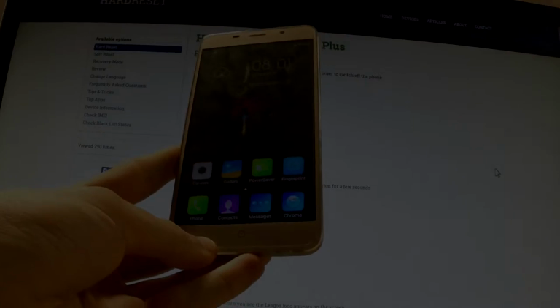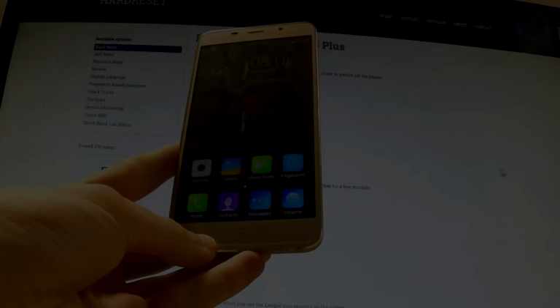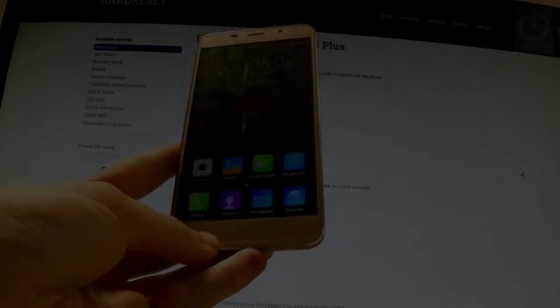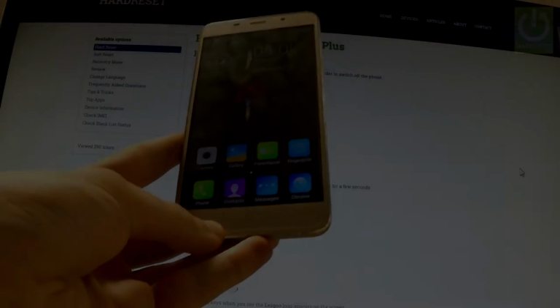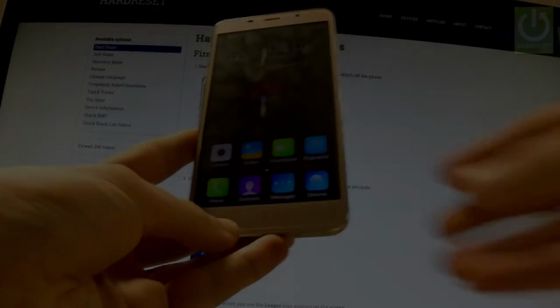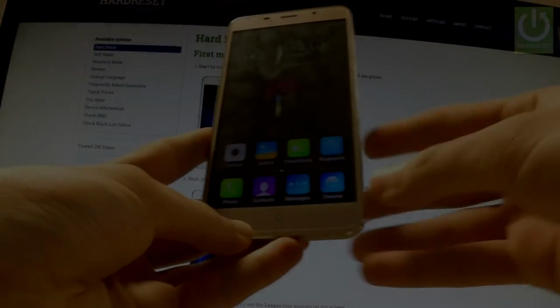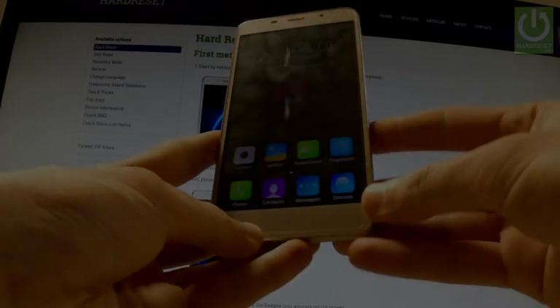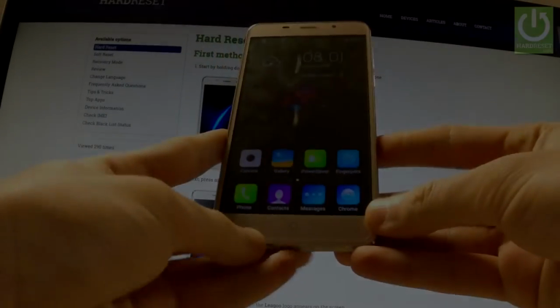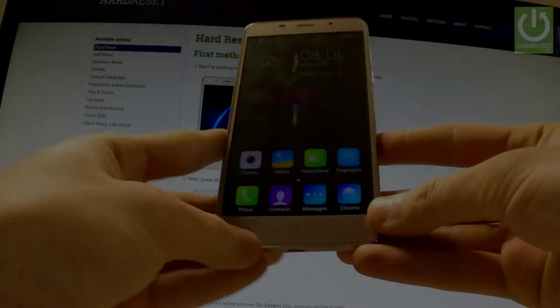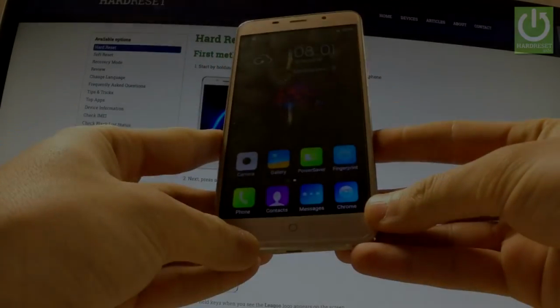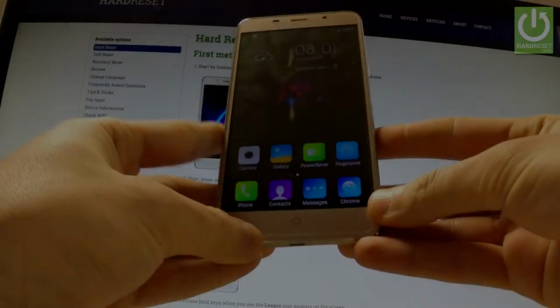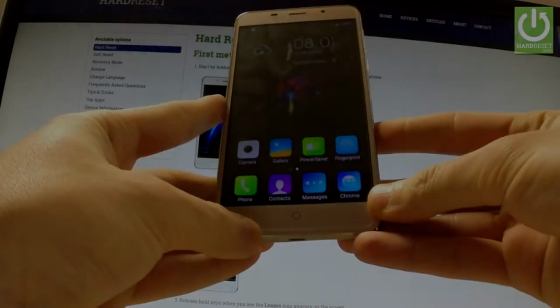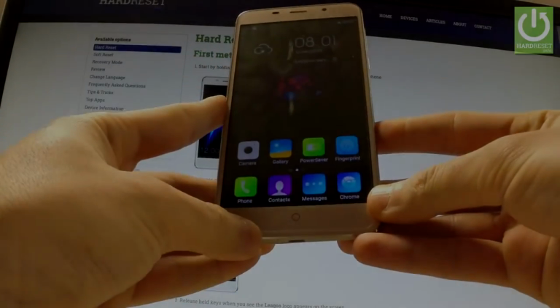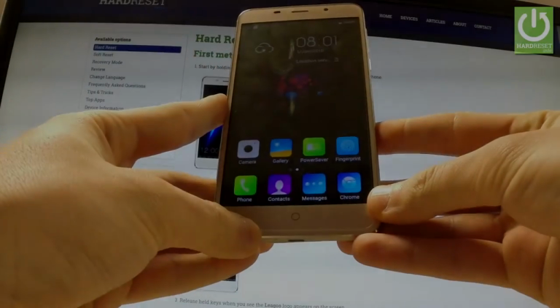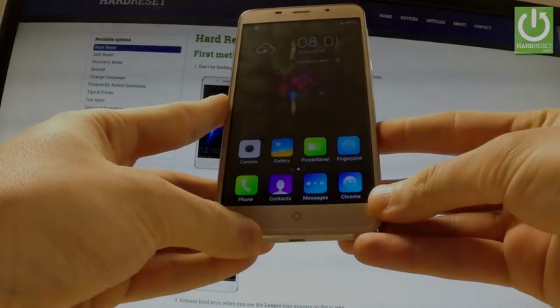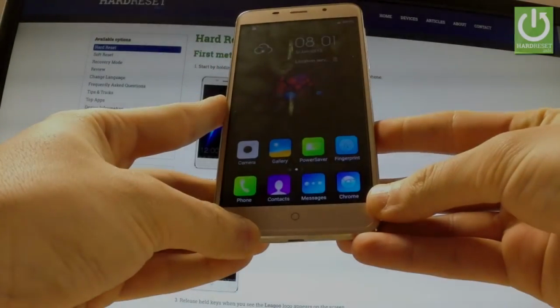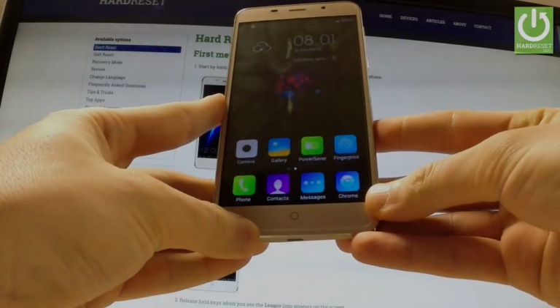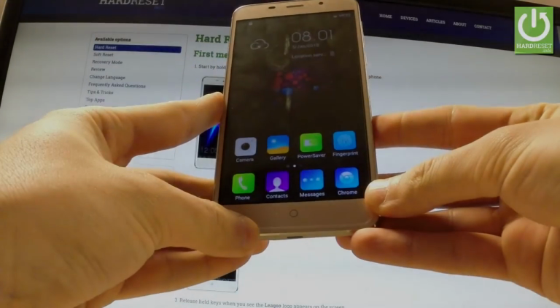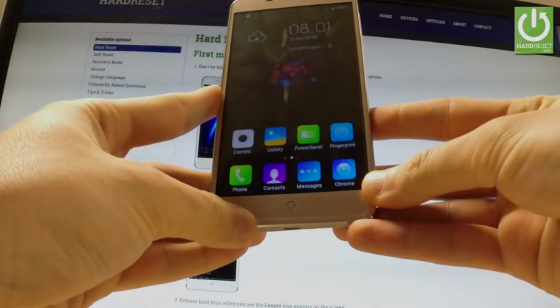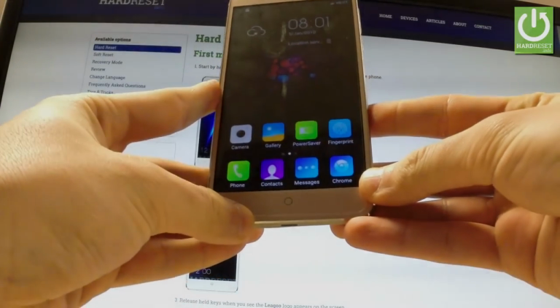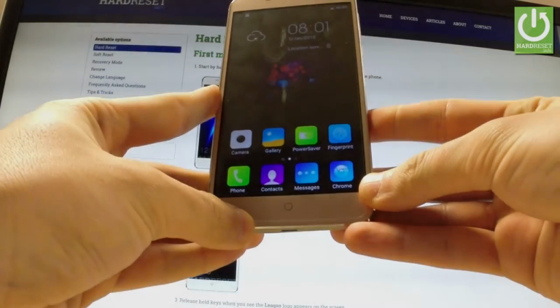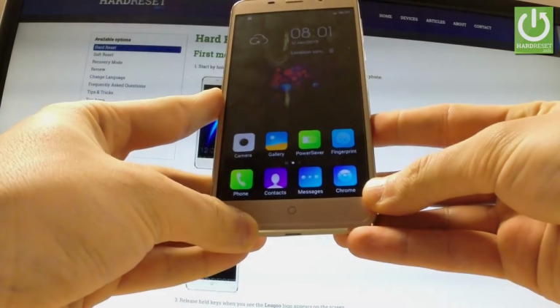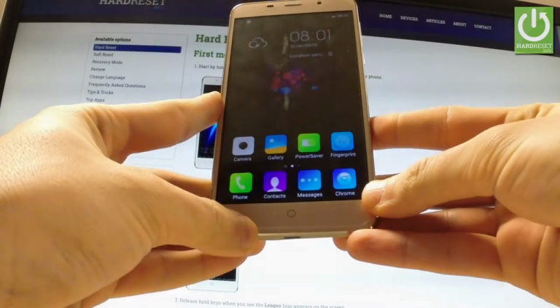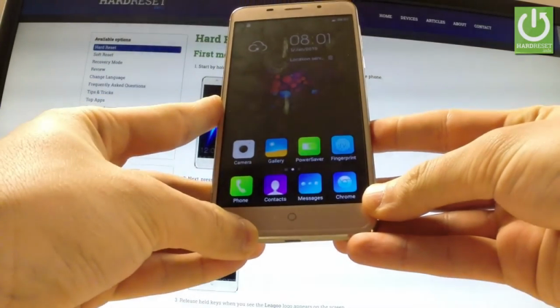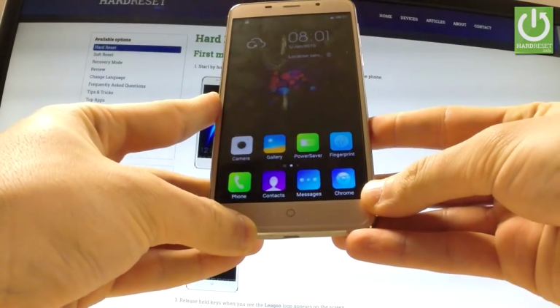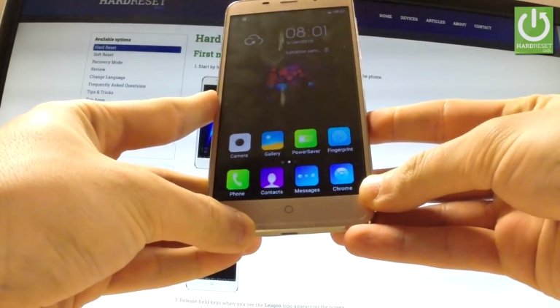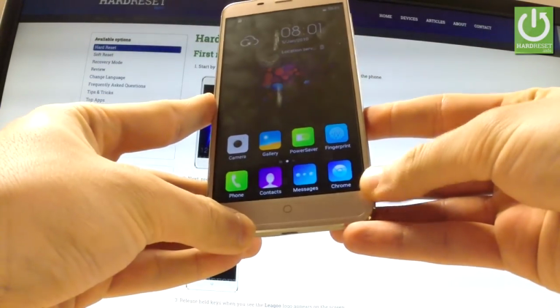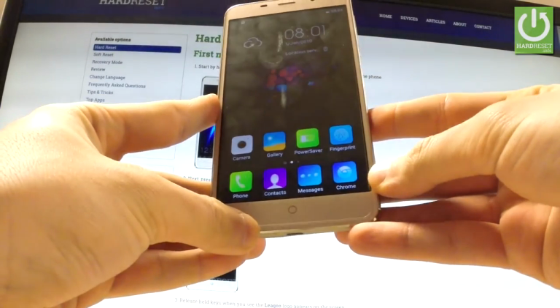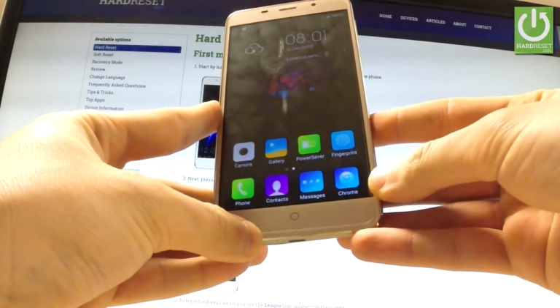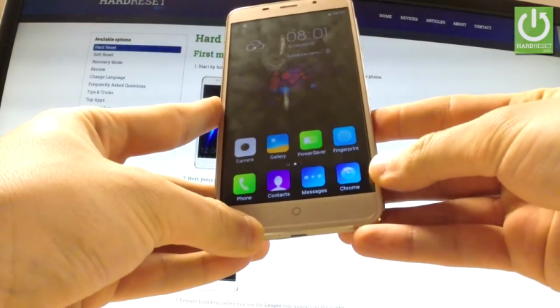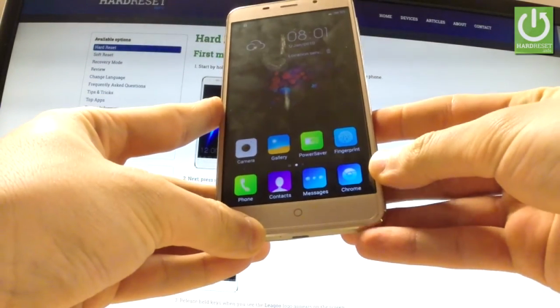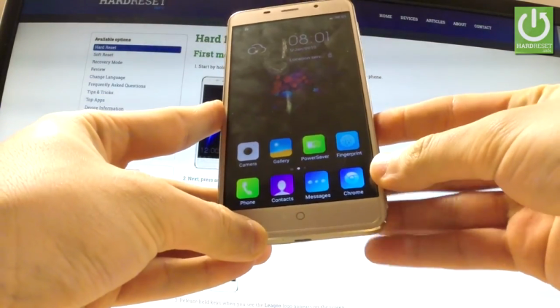Here I have the Lego M5 Plus, and let me show you how to insert a microSD and microSIM card on the following device.